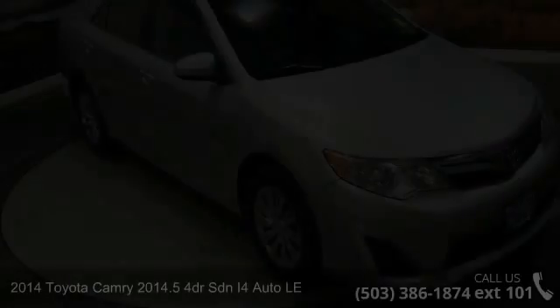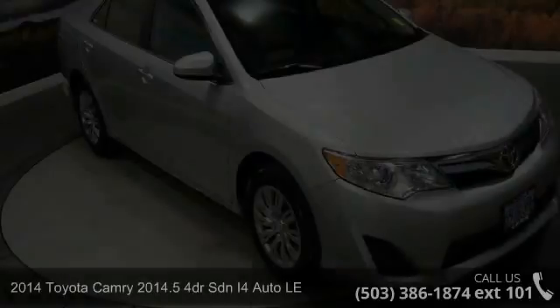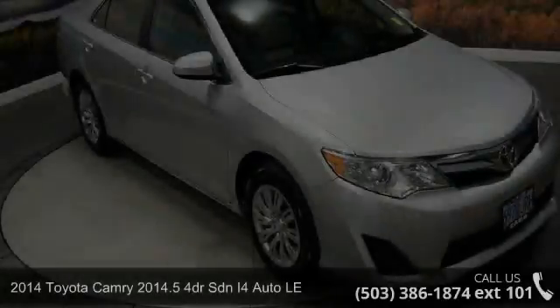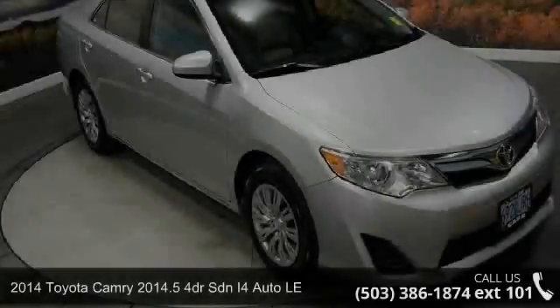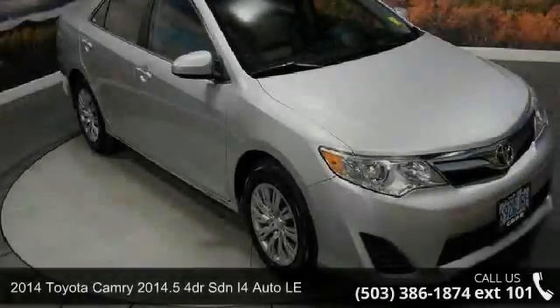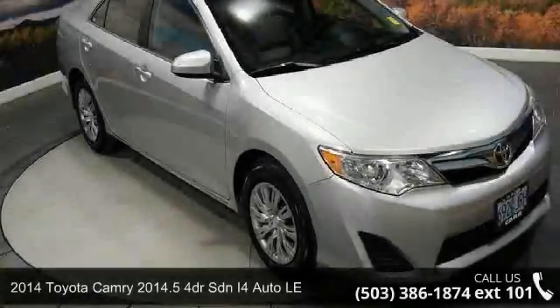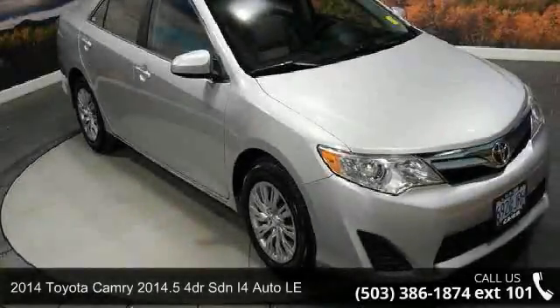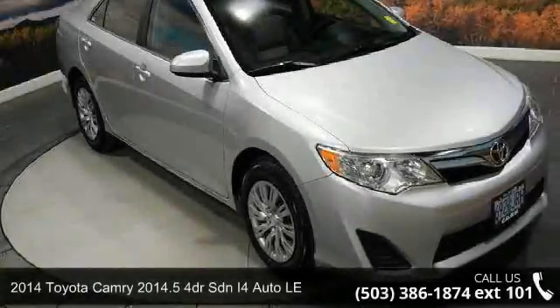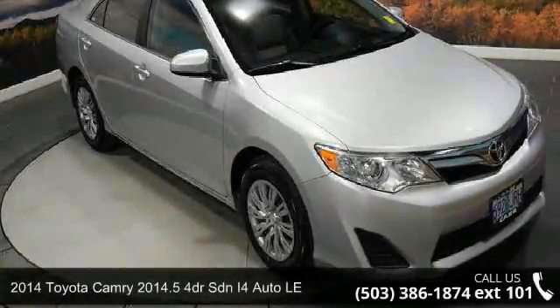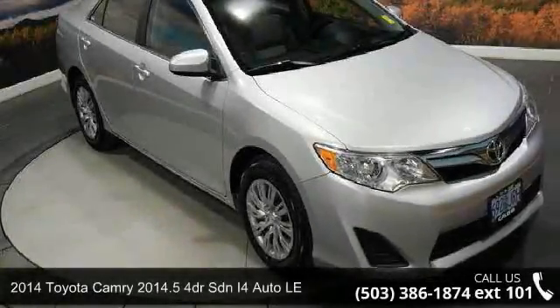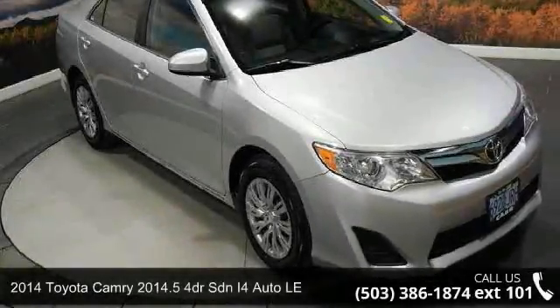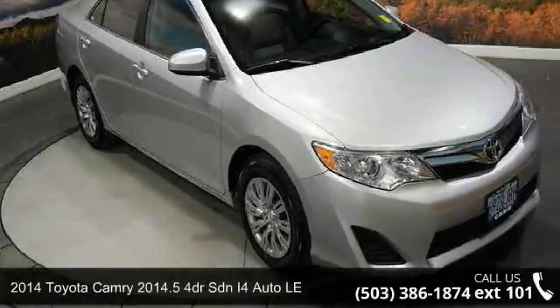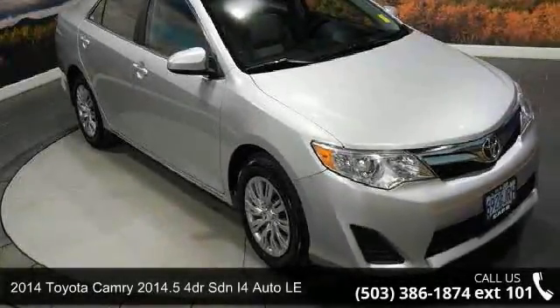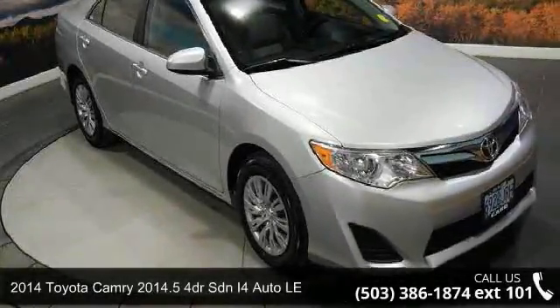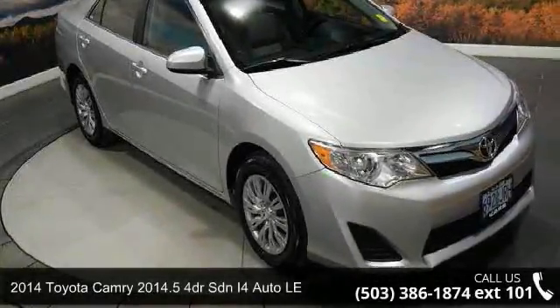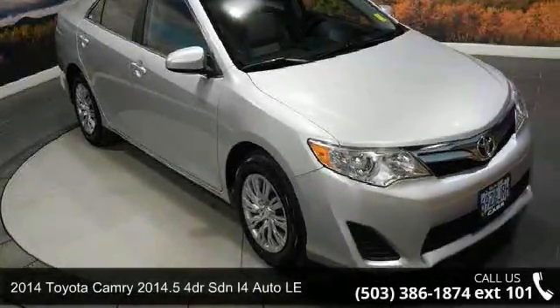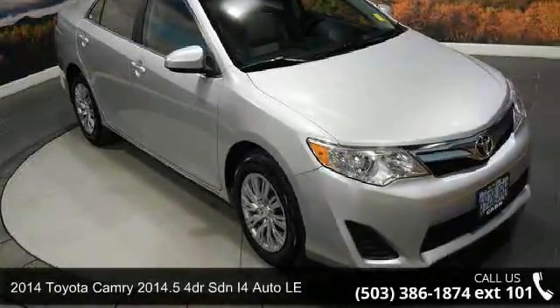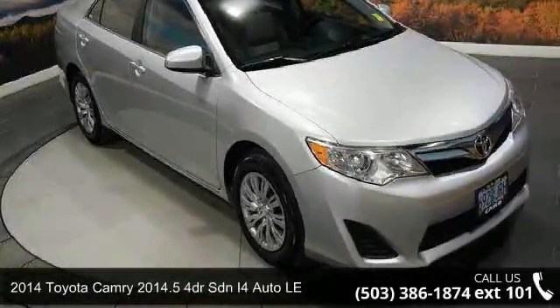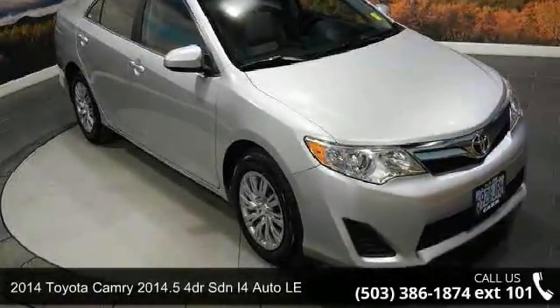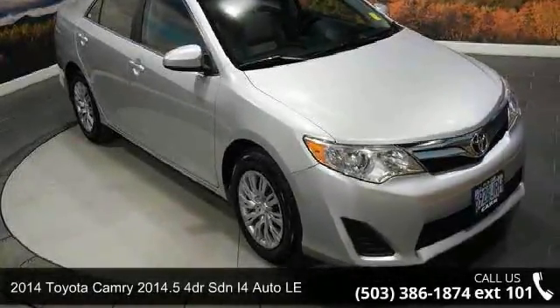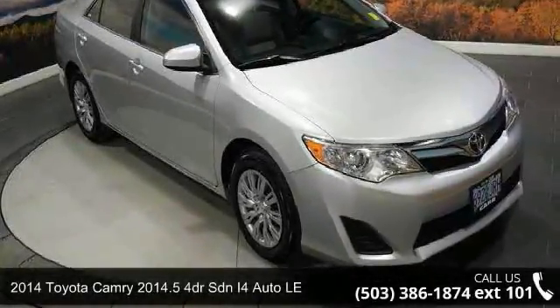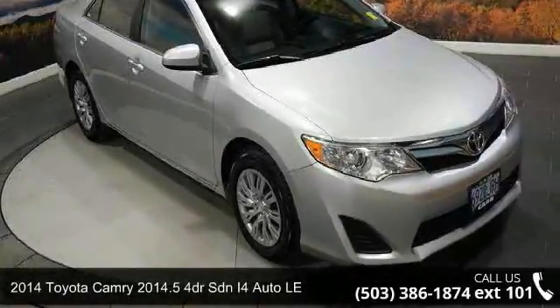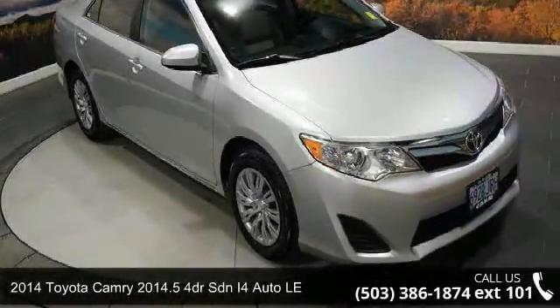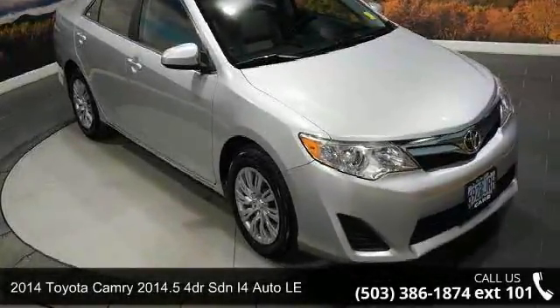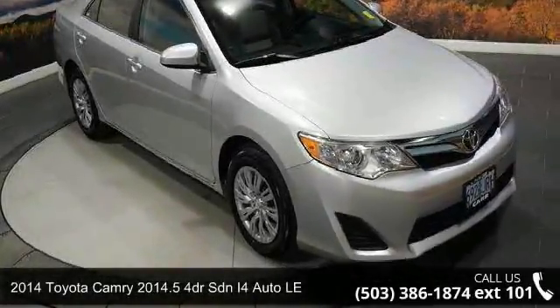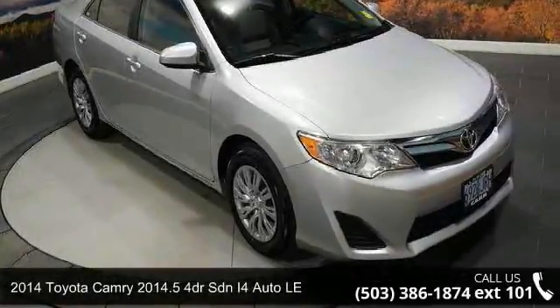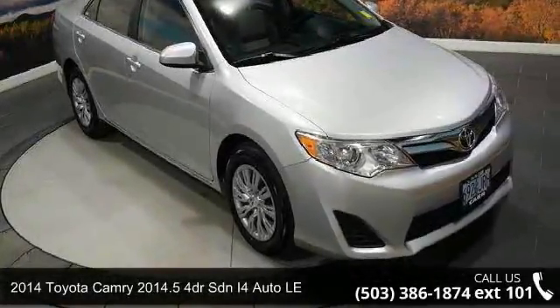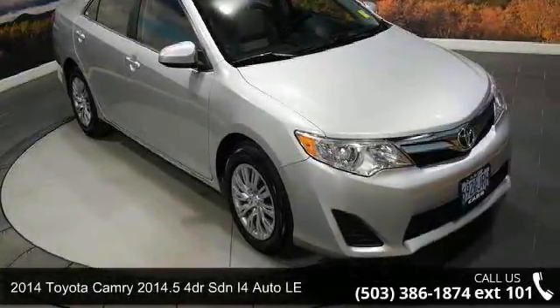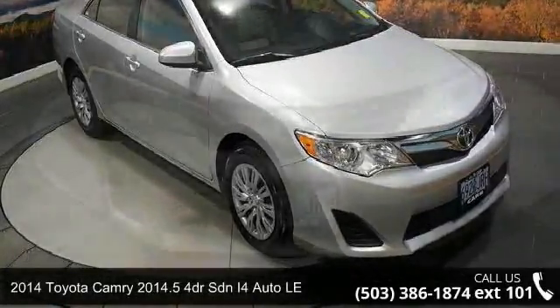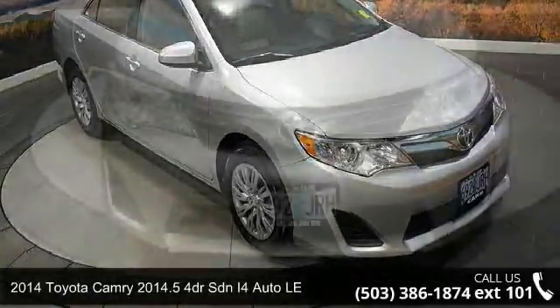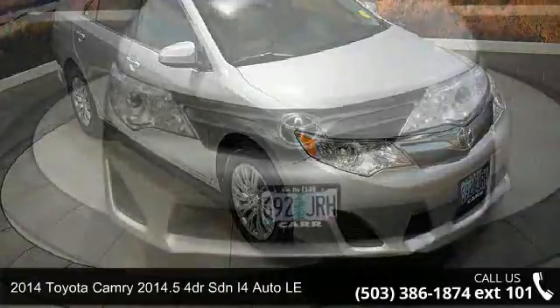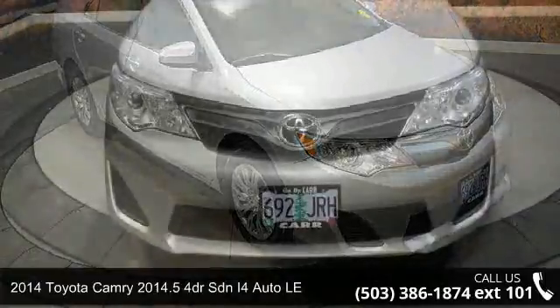Step into the 2014 Toyota Camry. This may be the set of wheels you've been looking for.